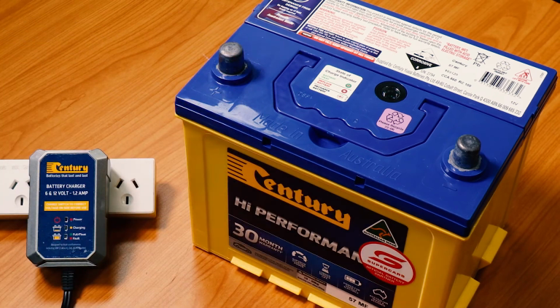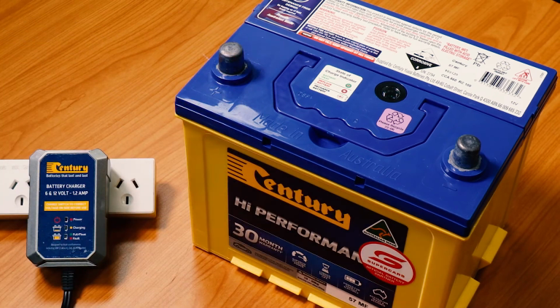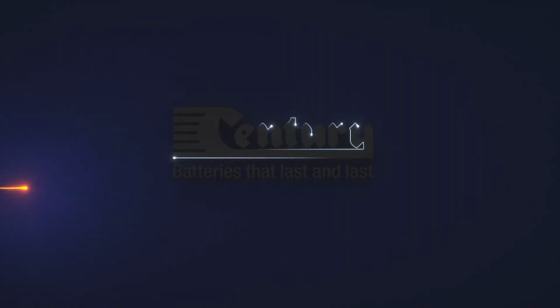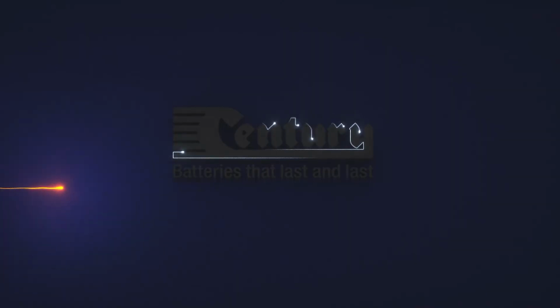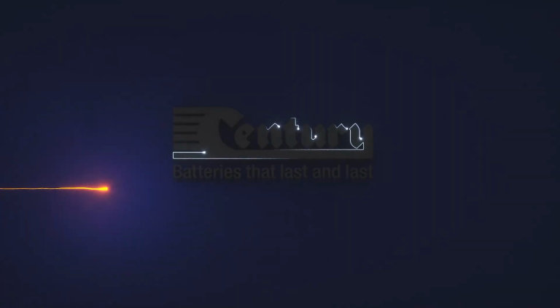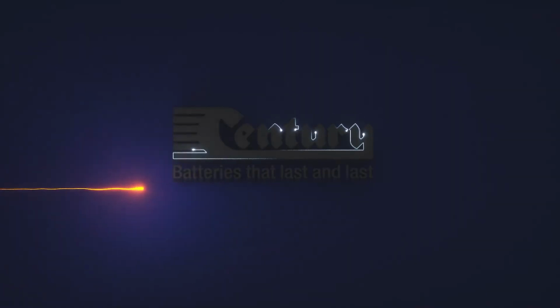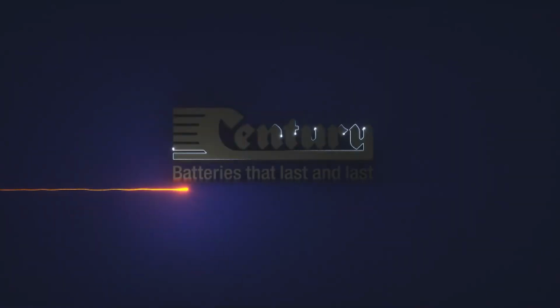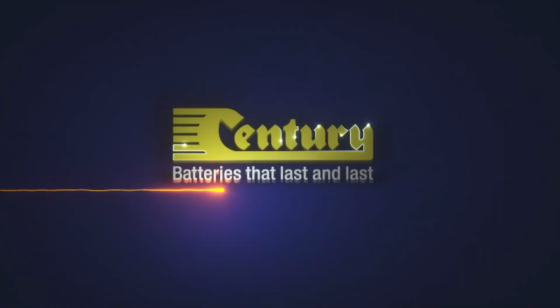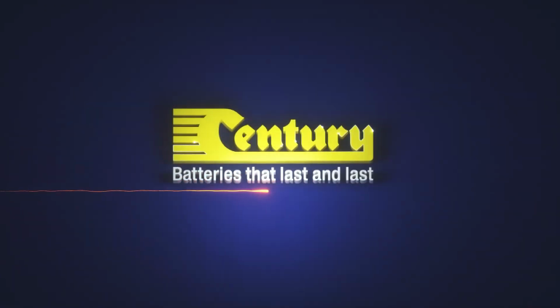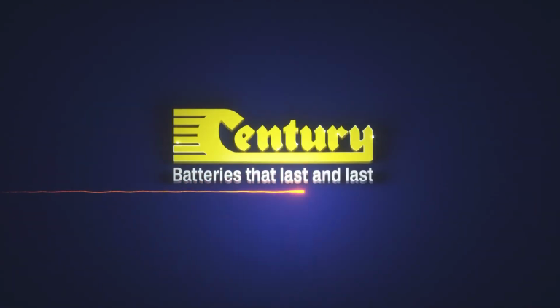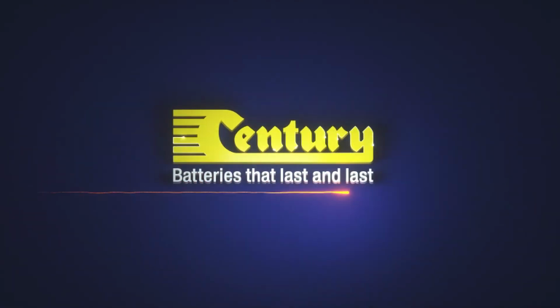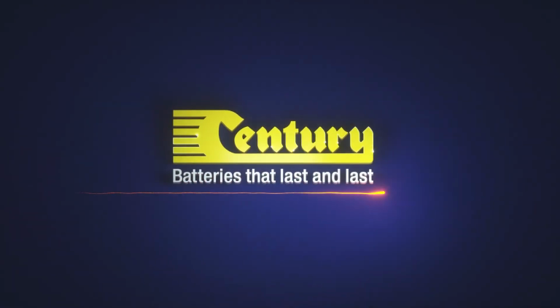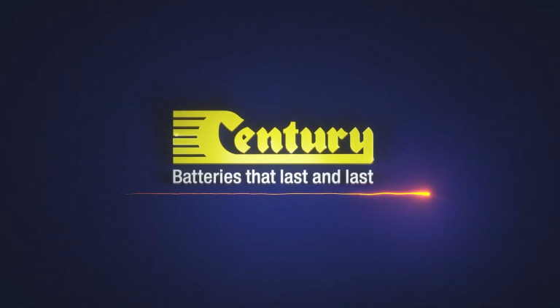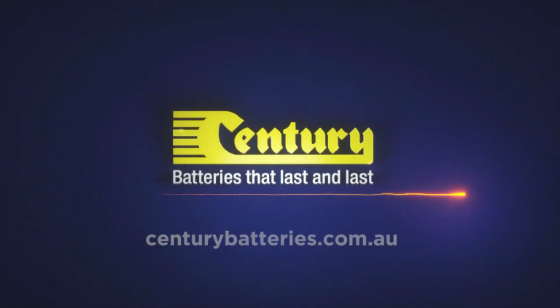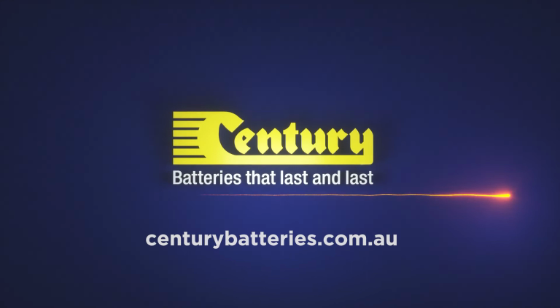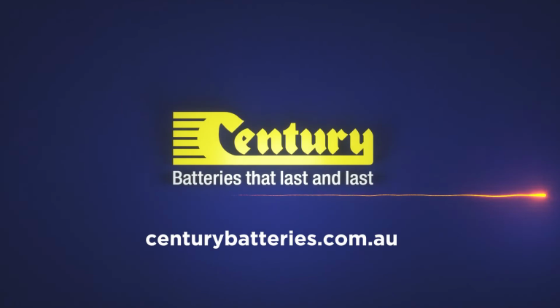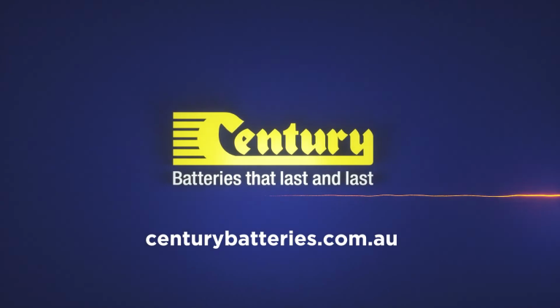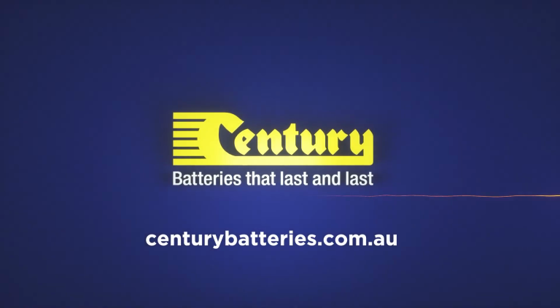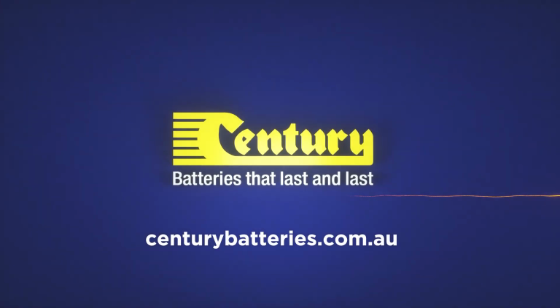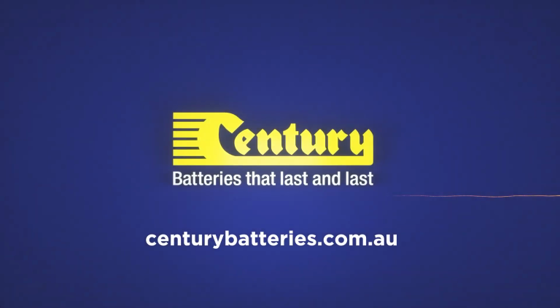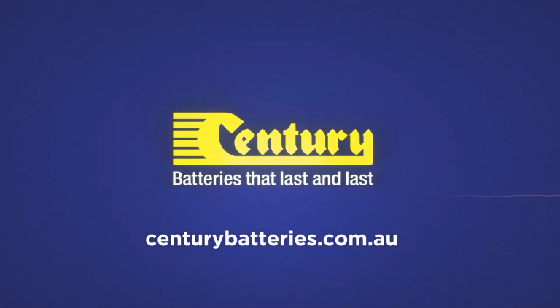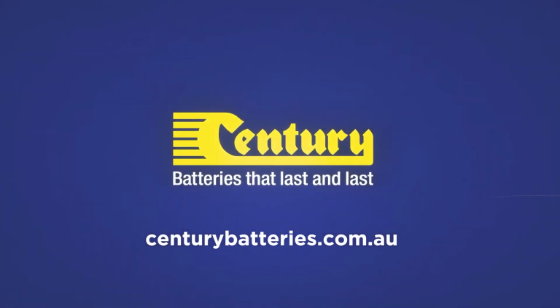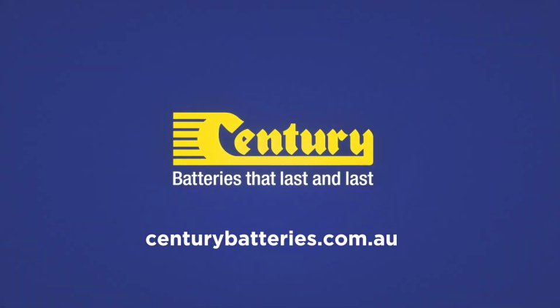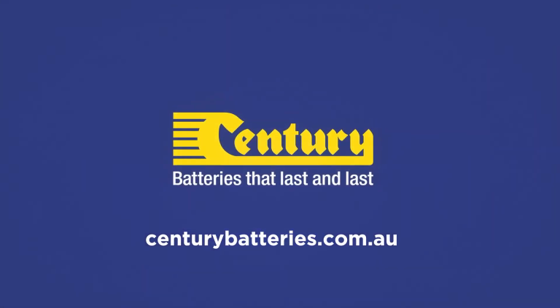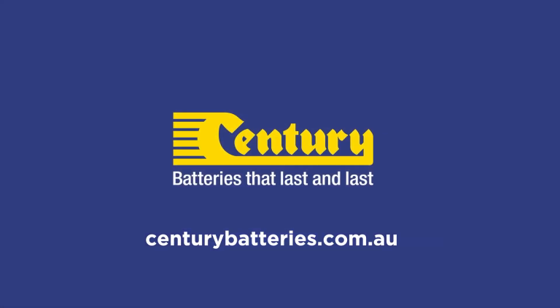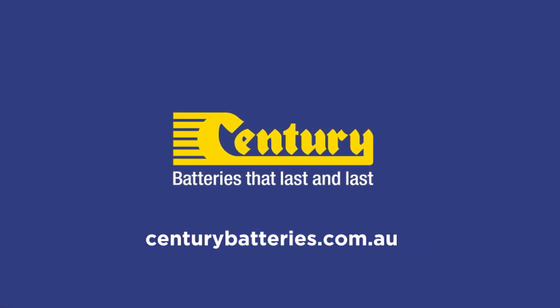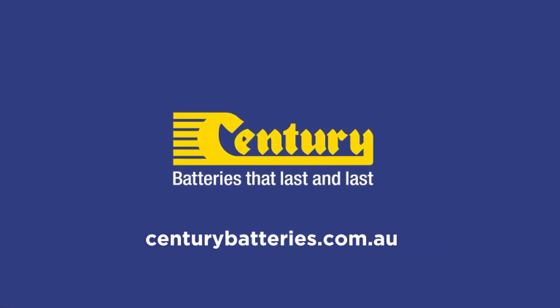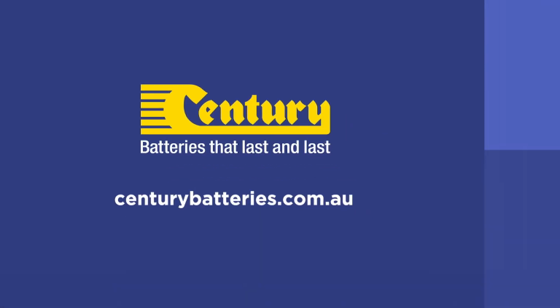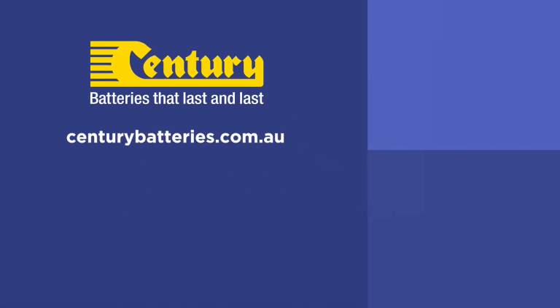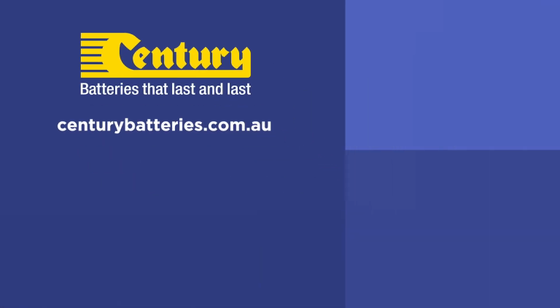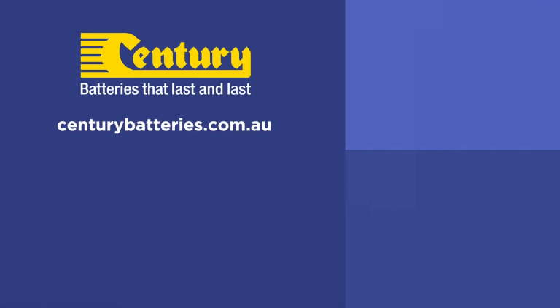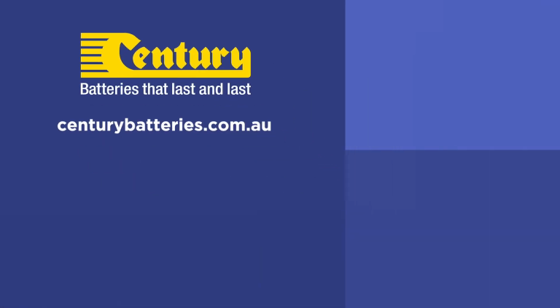For more information on the Century battery charger range visit centurybatteries.com.au